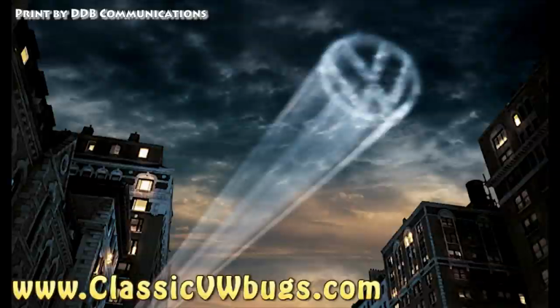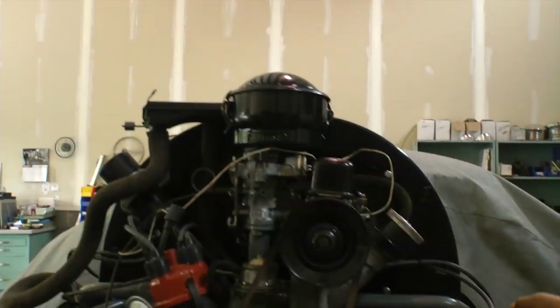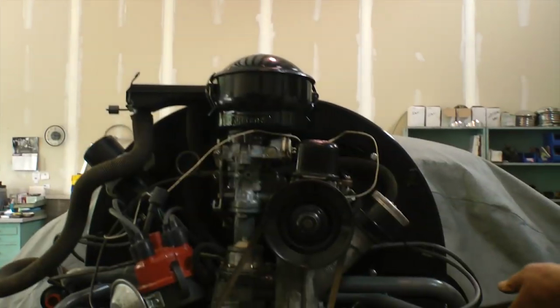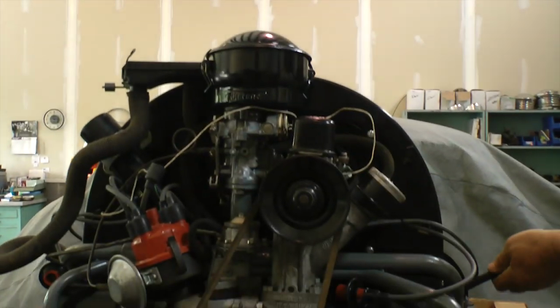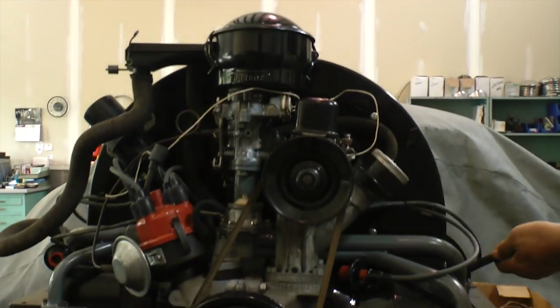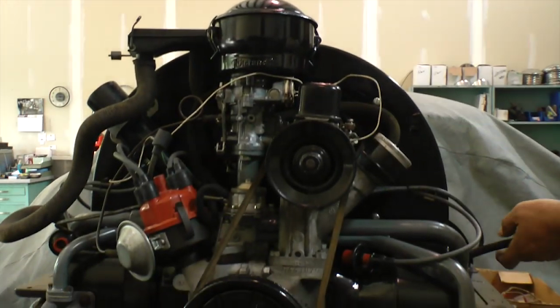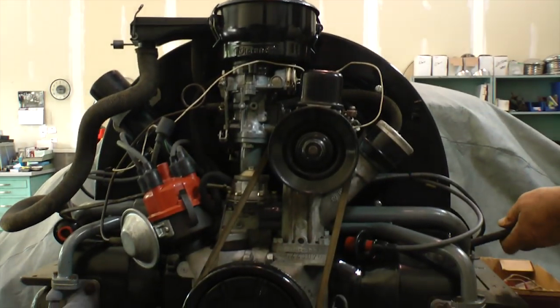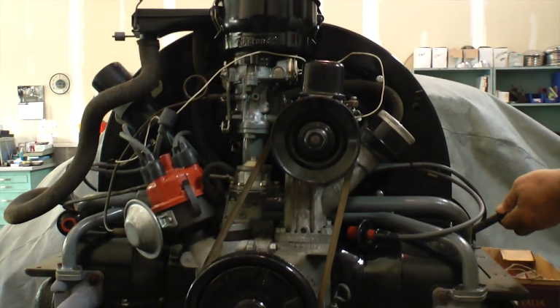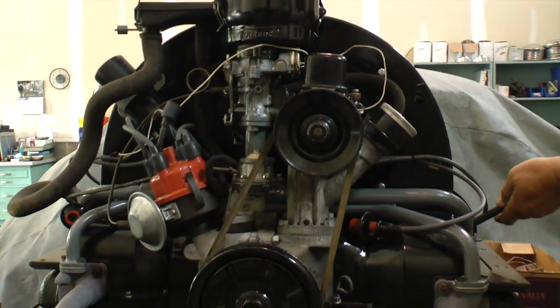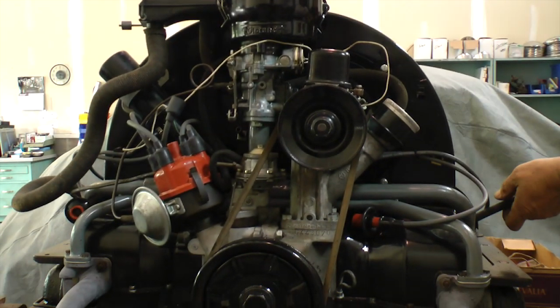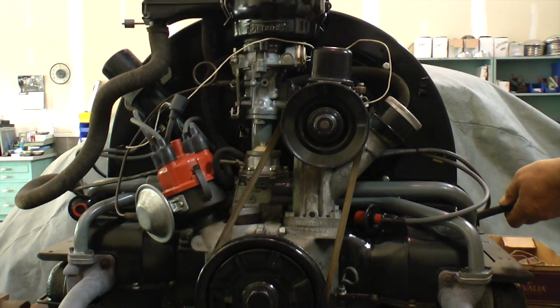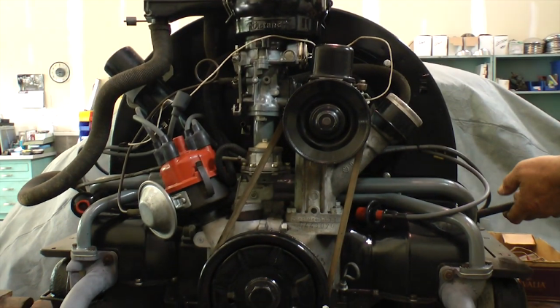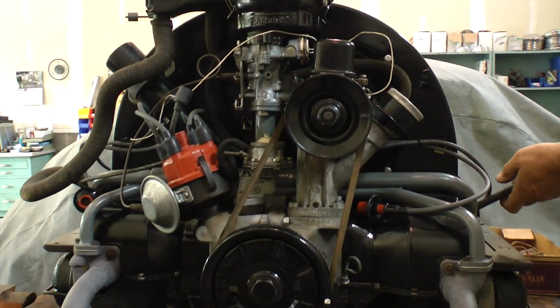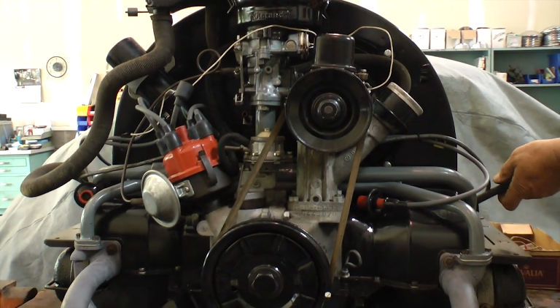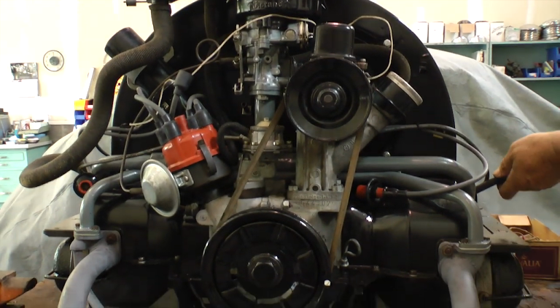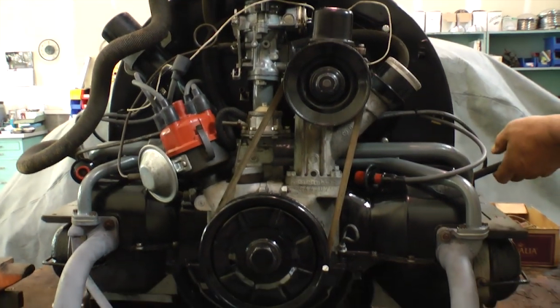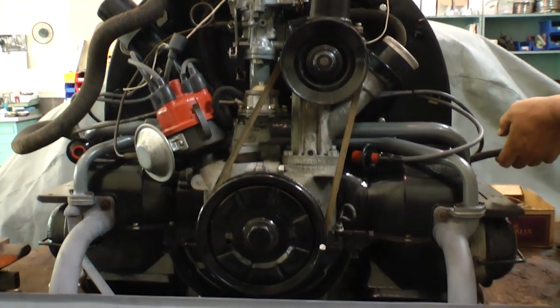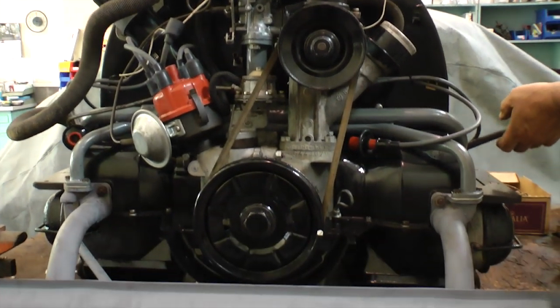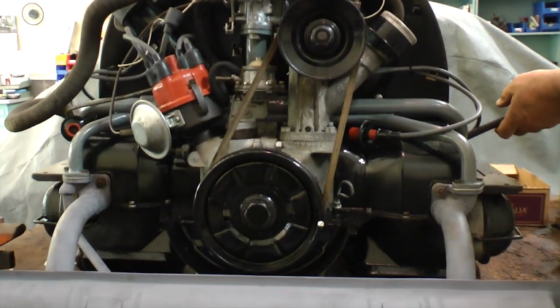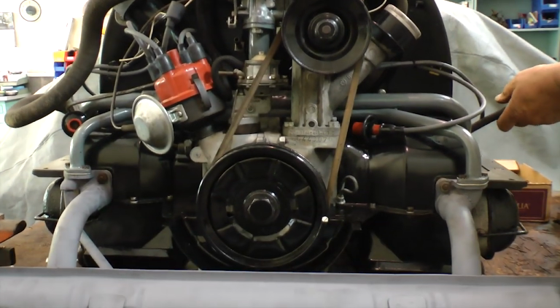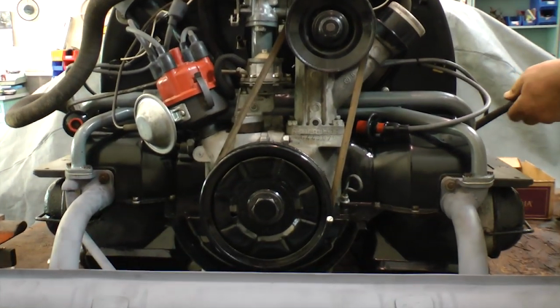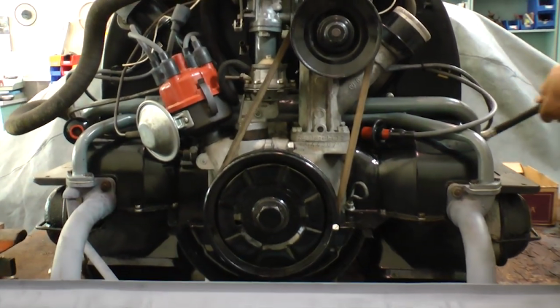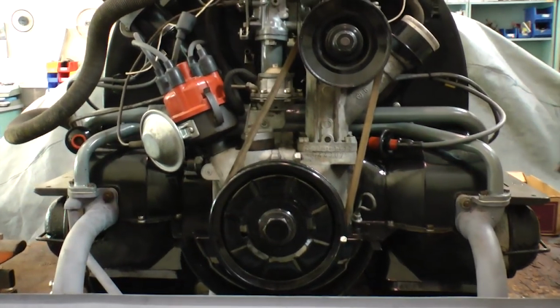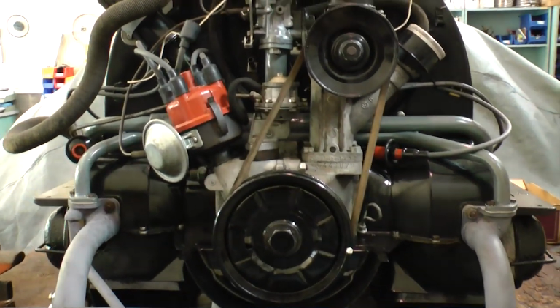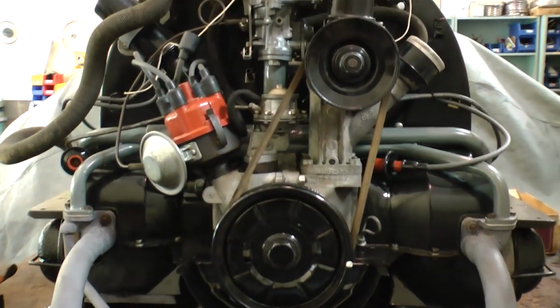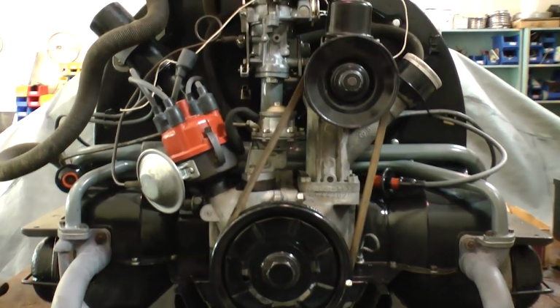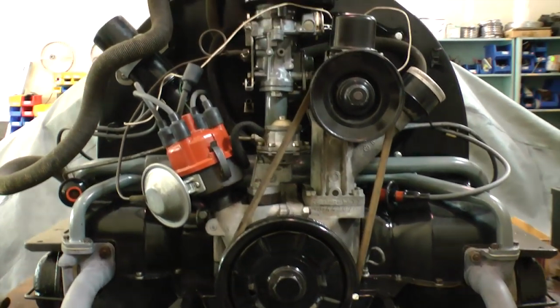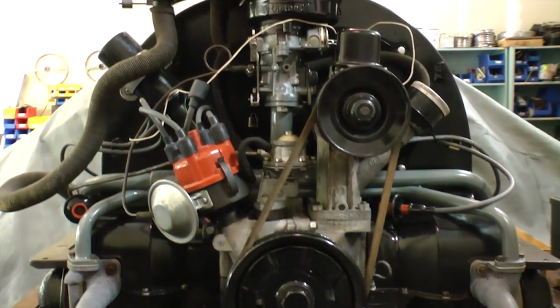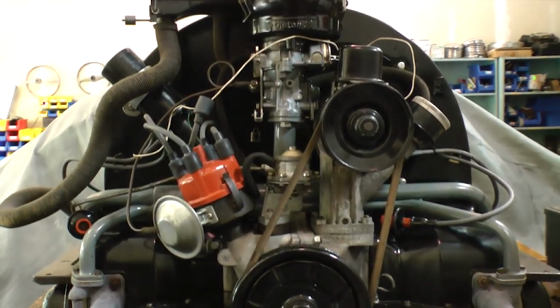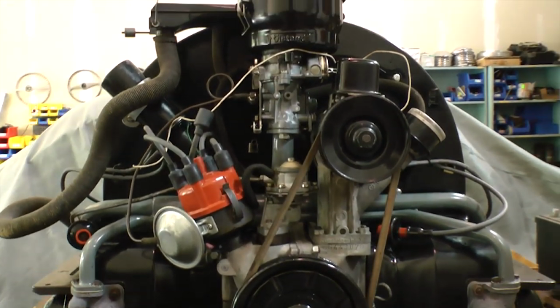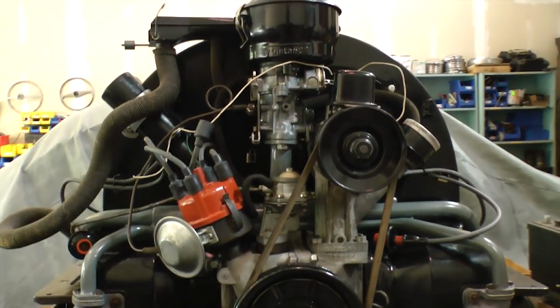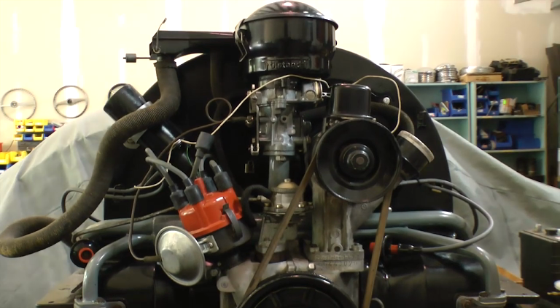Hey guys, Chris again from ClassicVWBugs.com. In this tip I'm going to show you how to do a compression test on your motor.